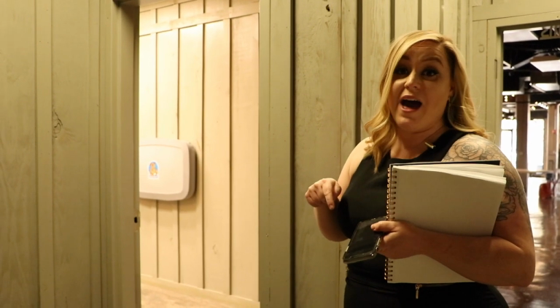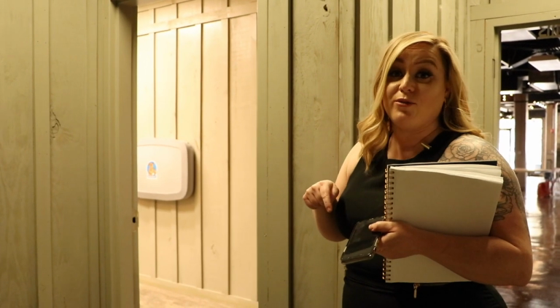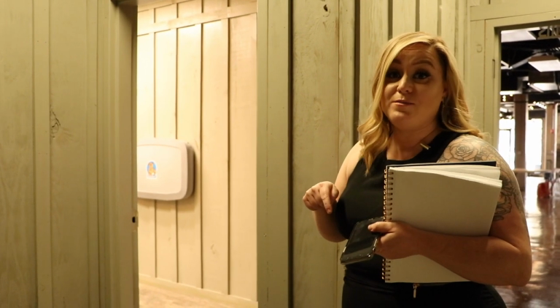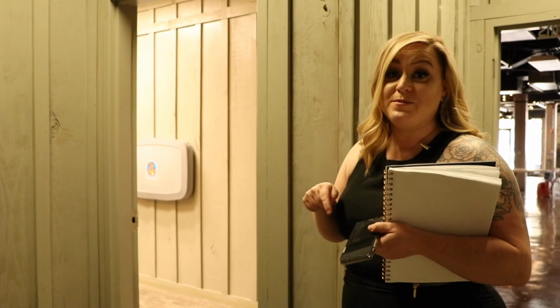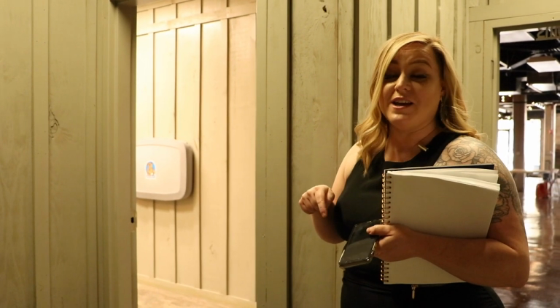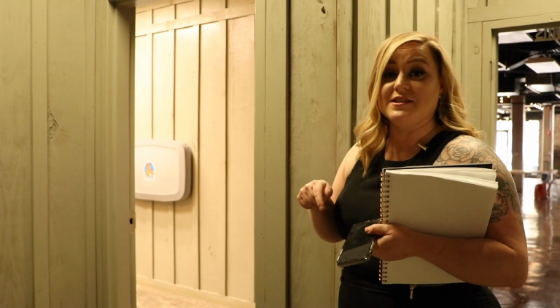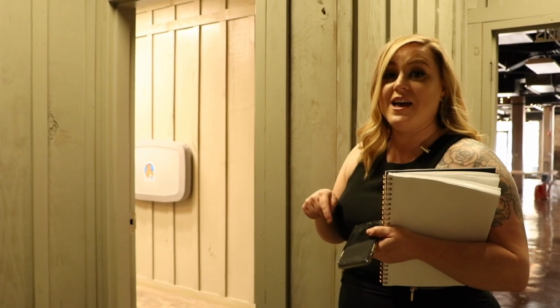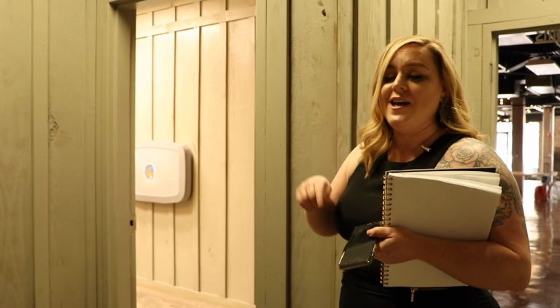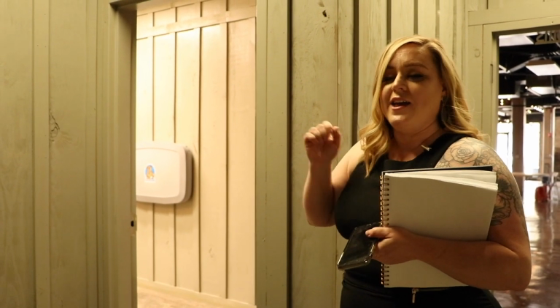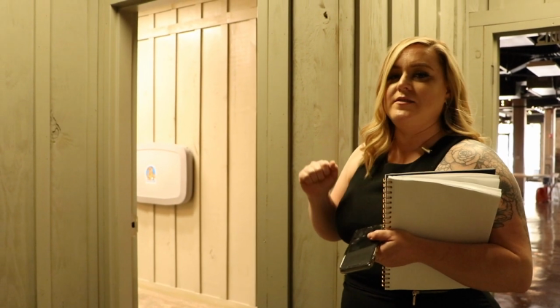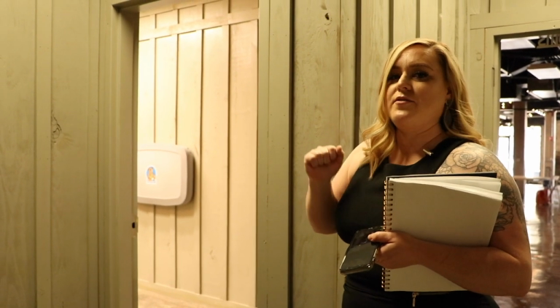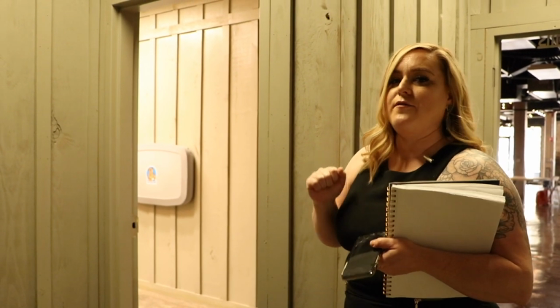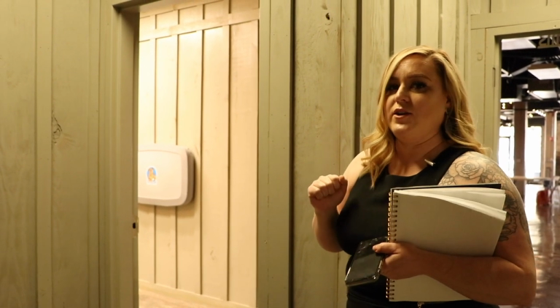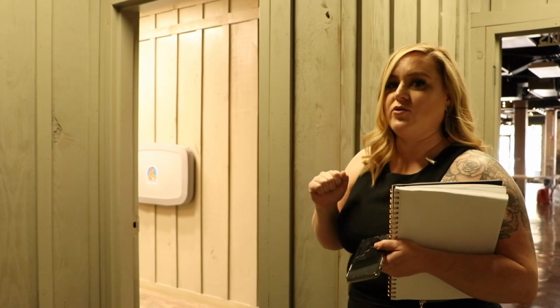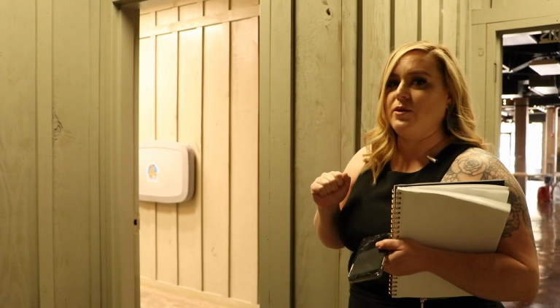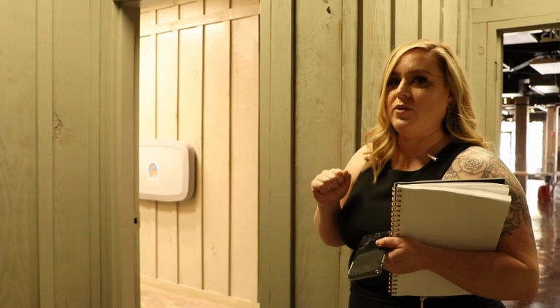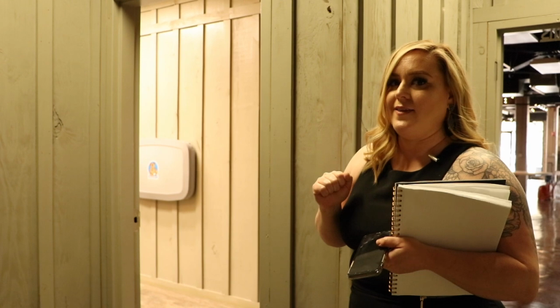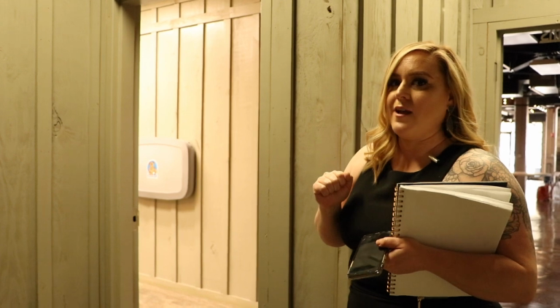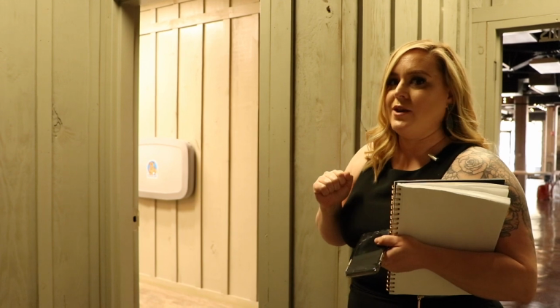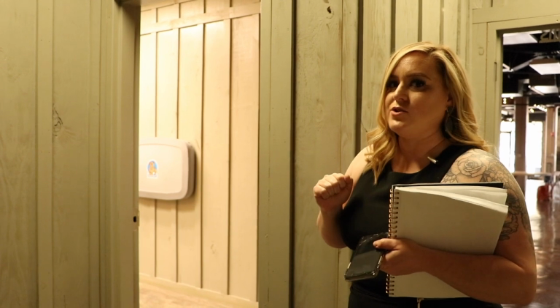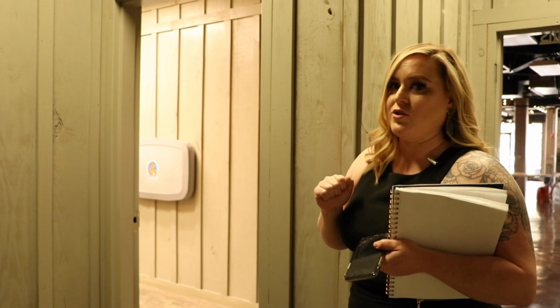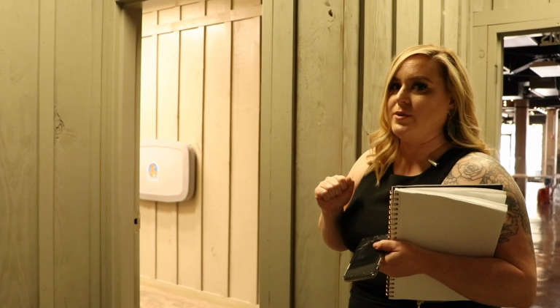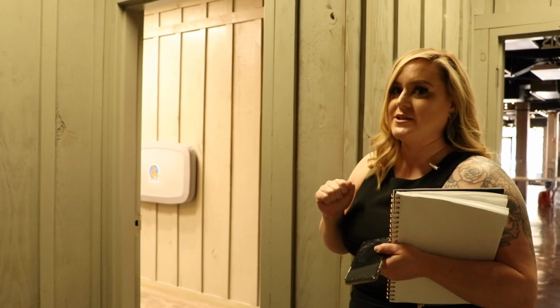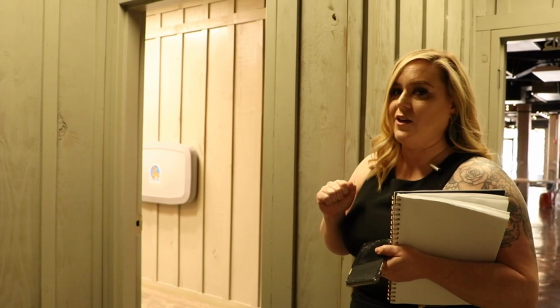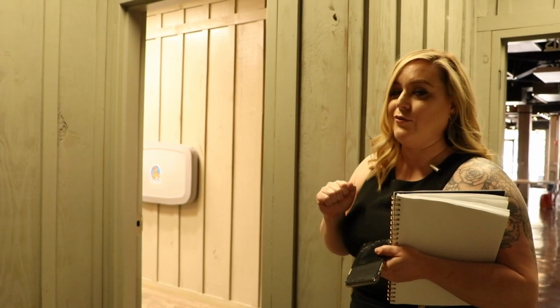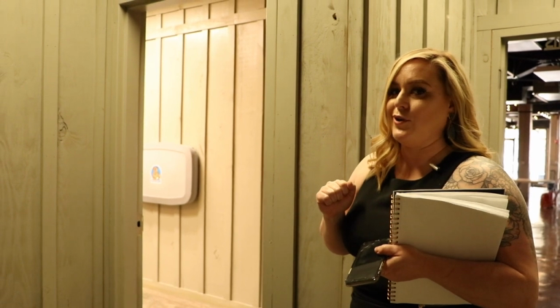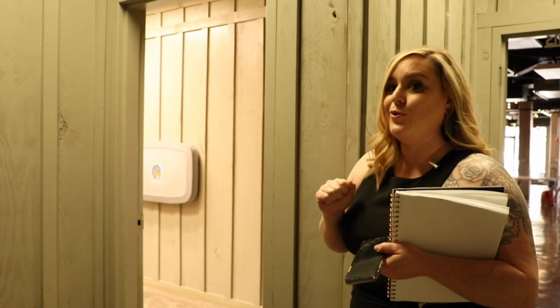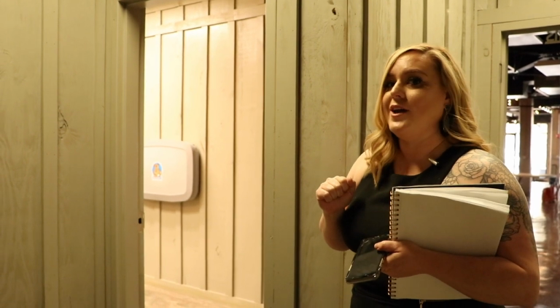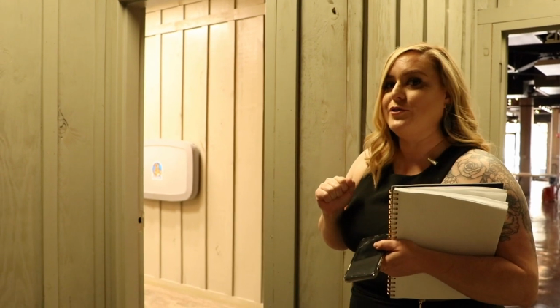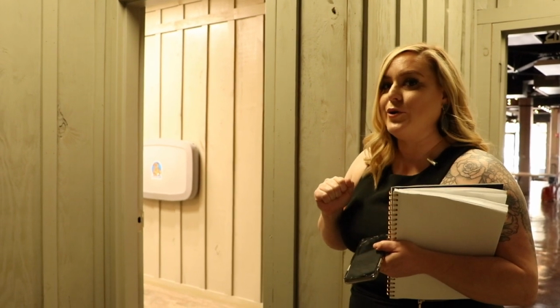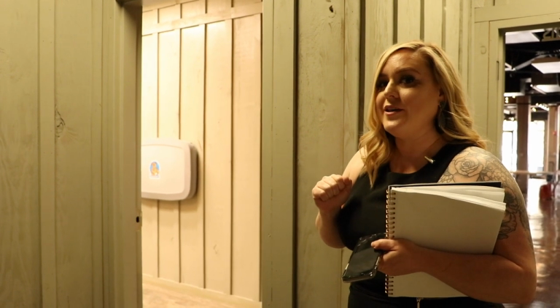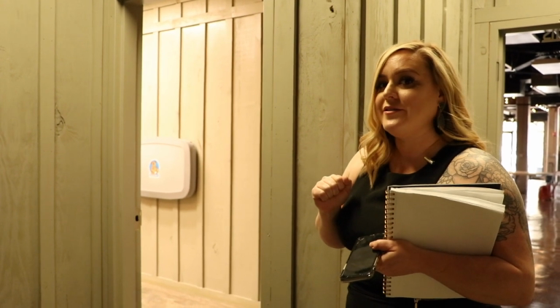On your venue tours, make sure you always look in the bathrooms, because even if the venue is really pretty, the bathrooms can be a total buzzkill for you and your guests. So let's take a peek.